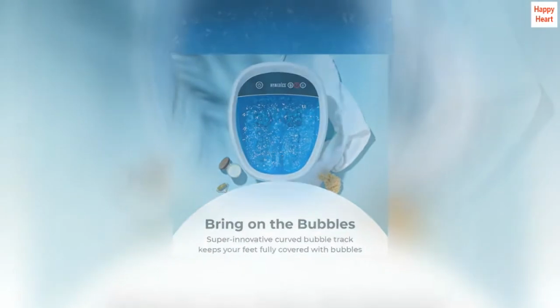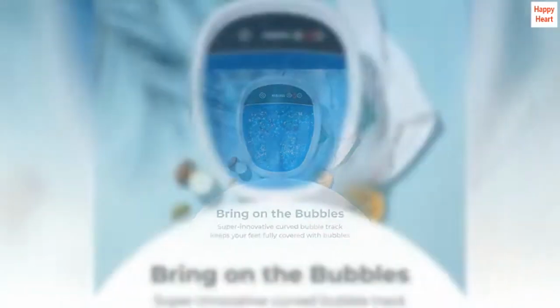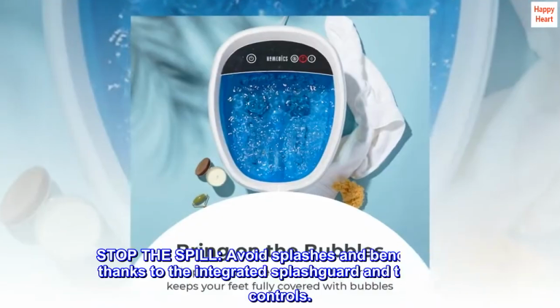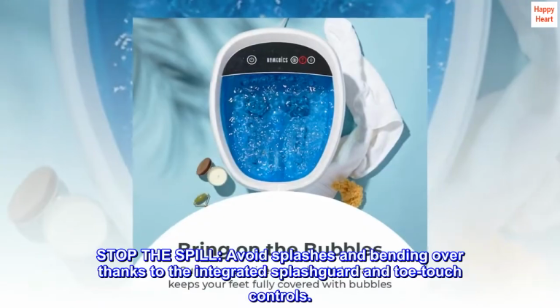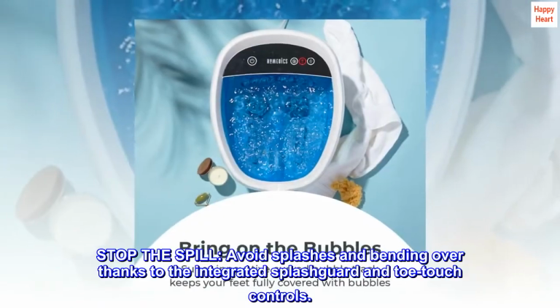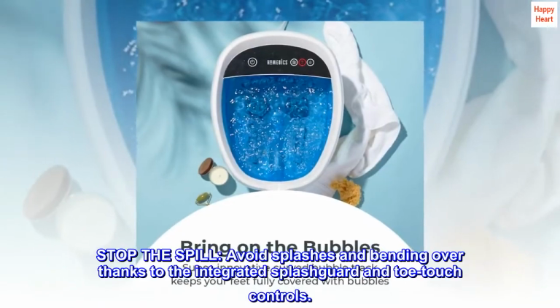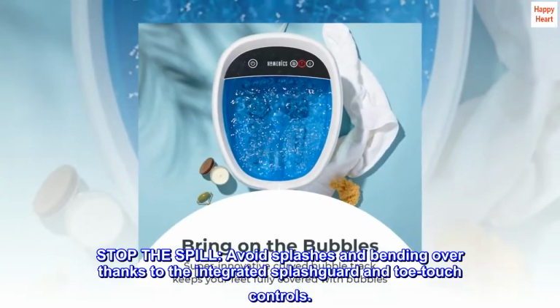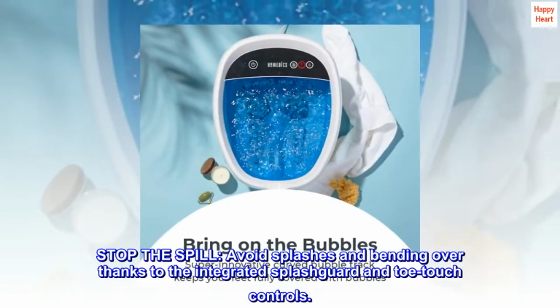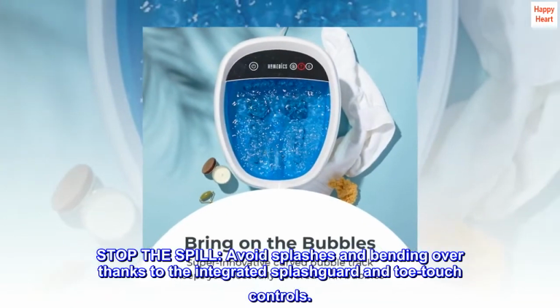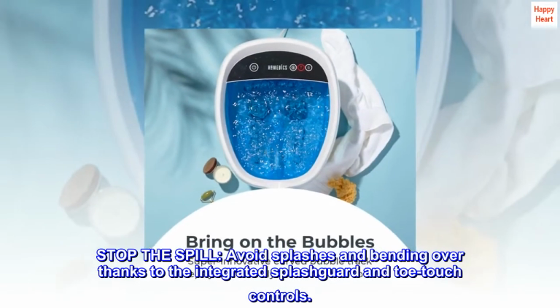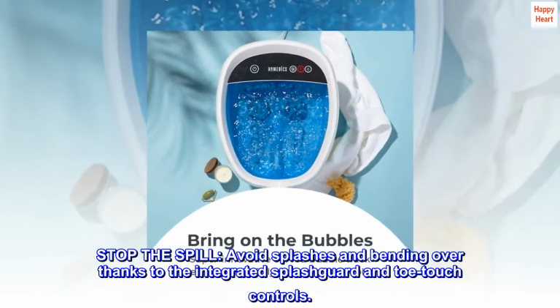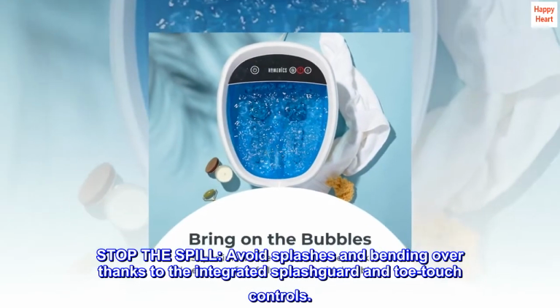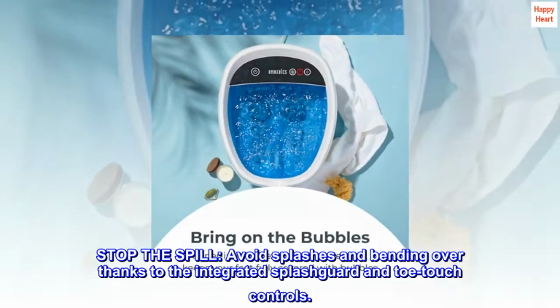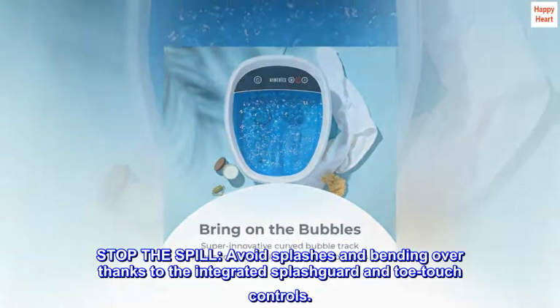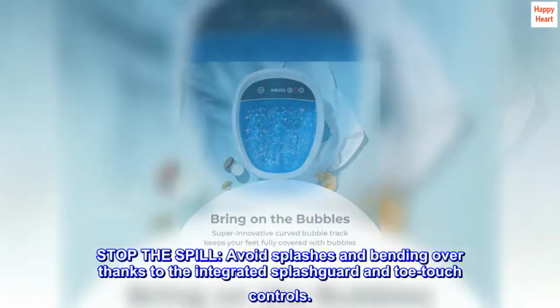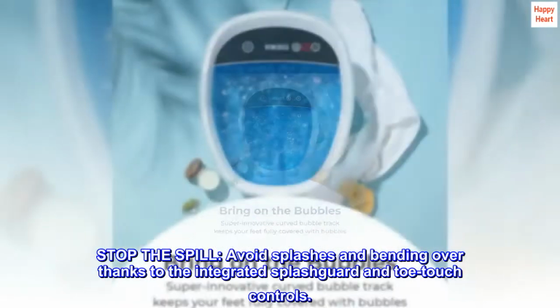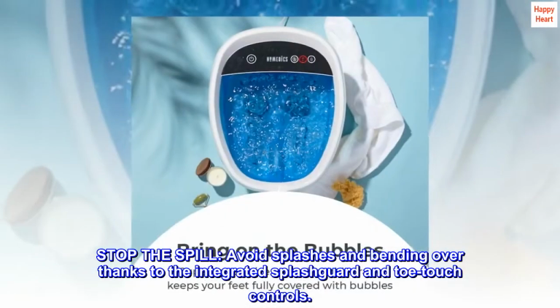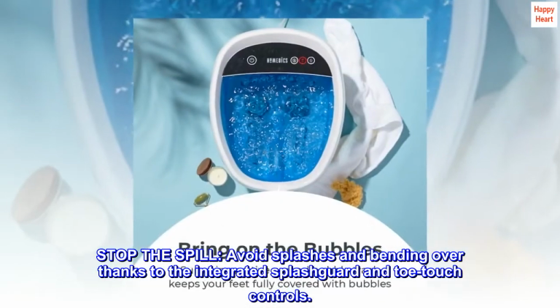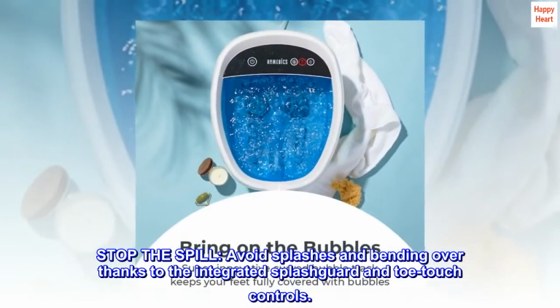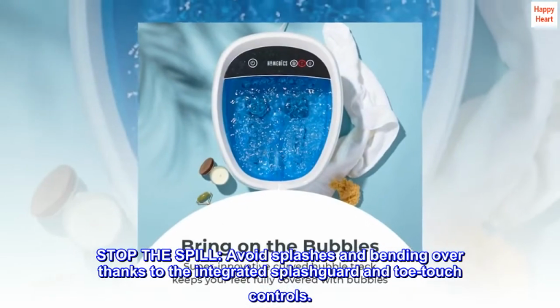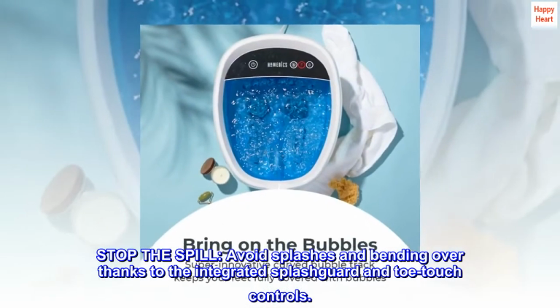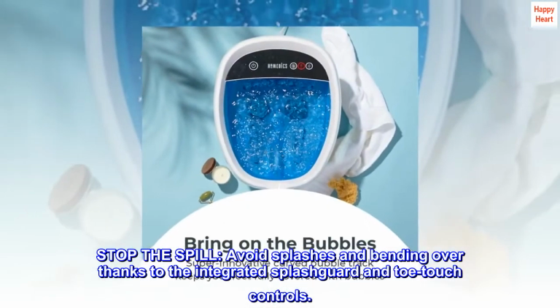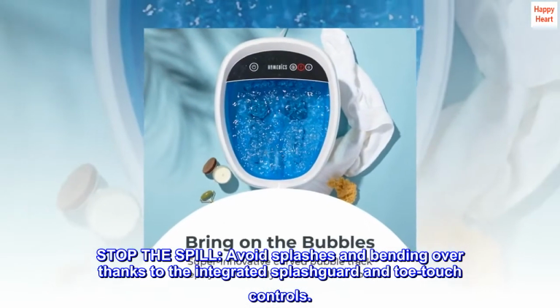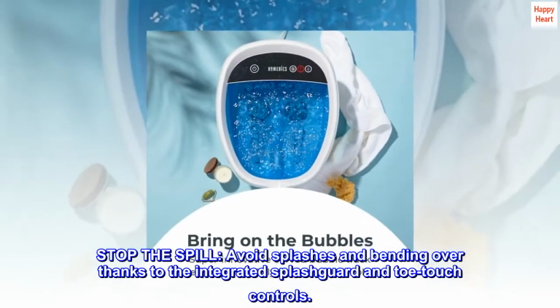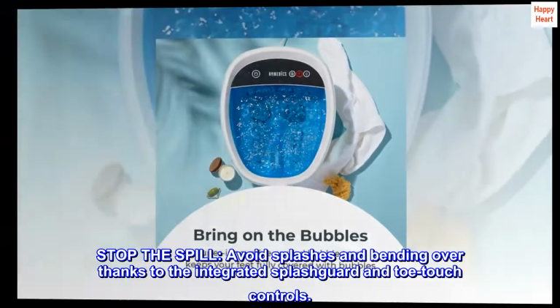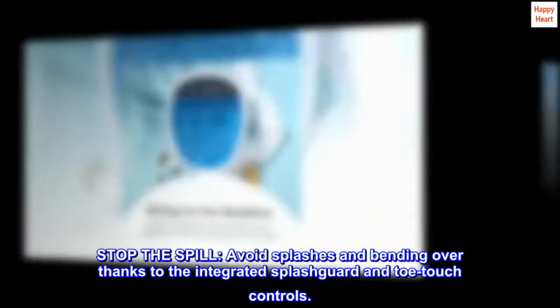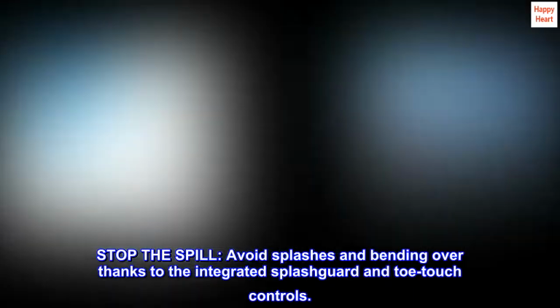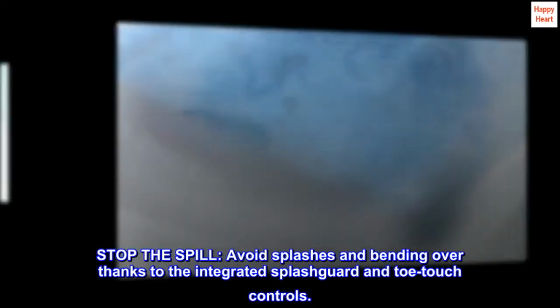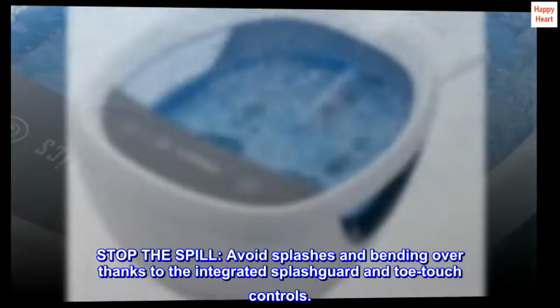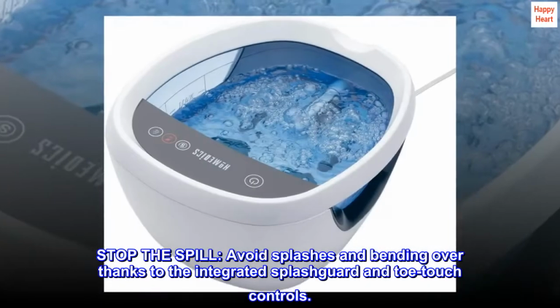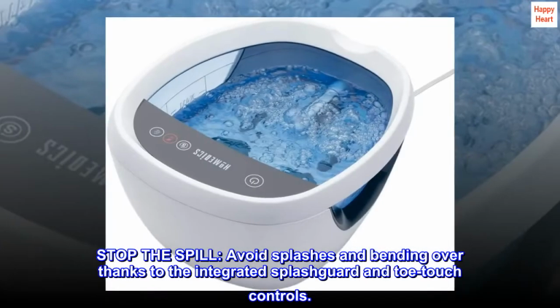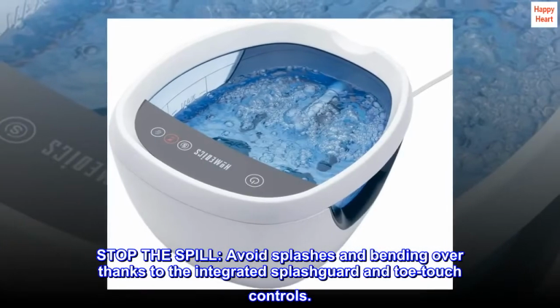Stop the spill. Avoid splashes and bending over thanks to the integrated splash guard and toe touch controls.